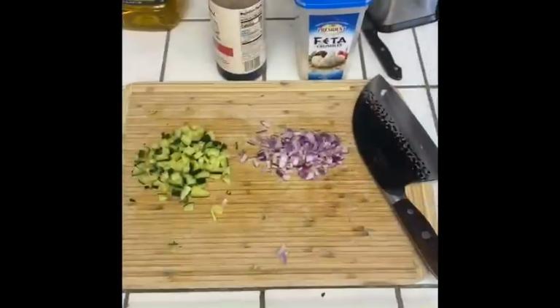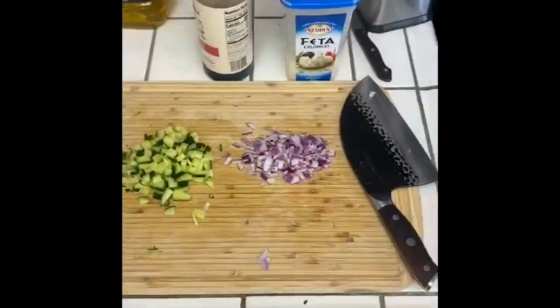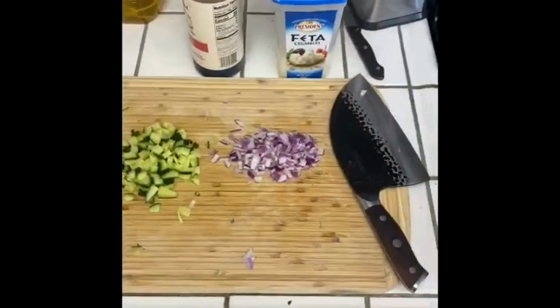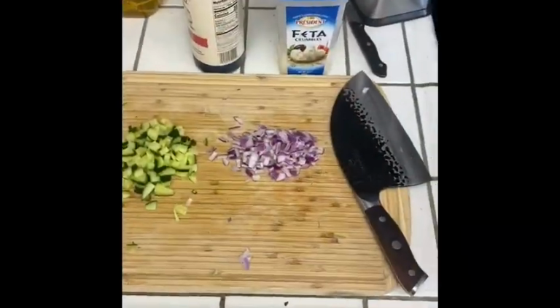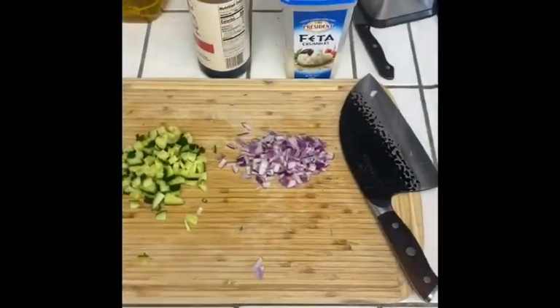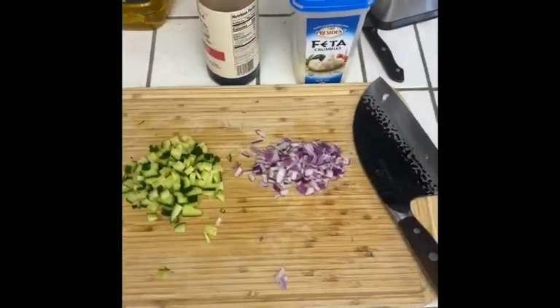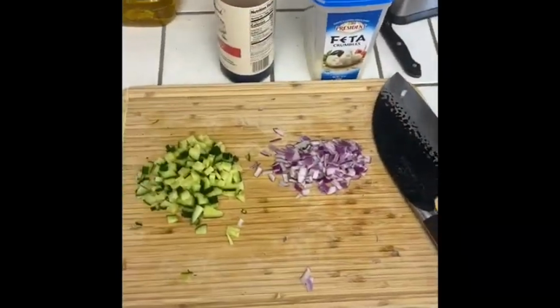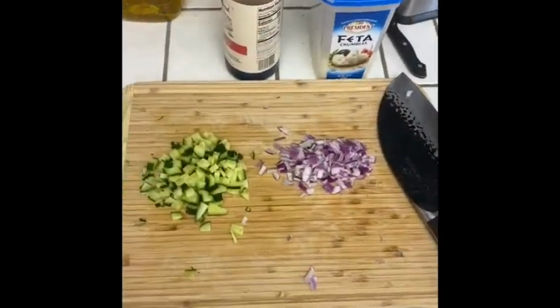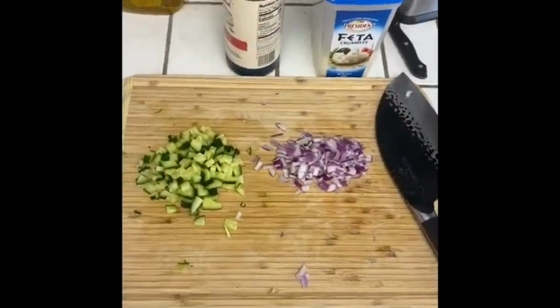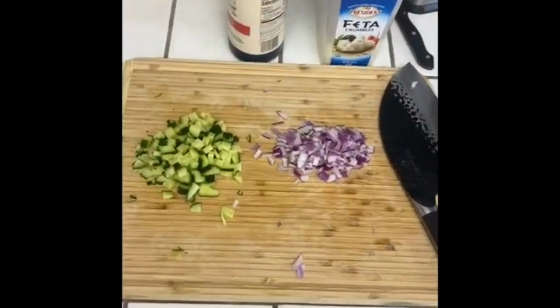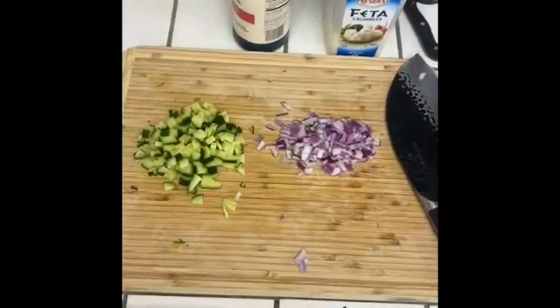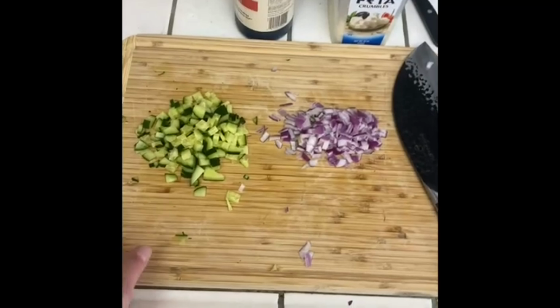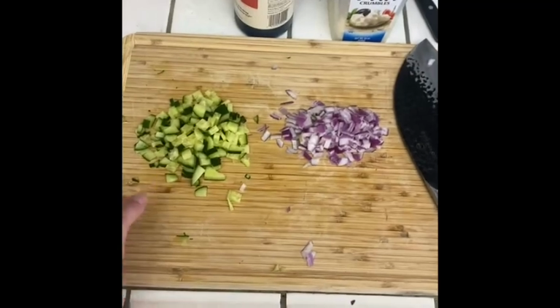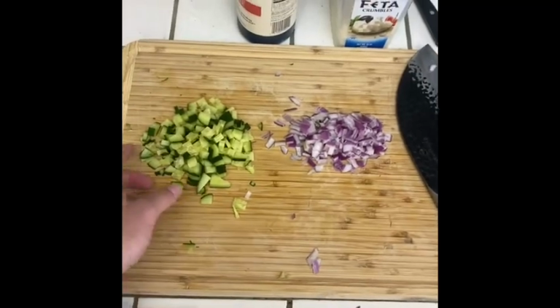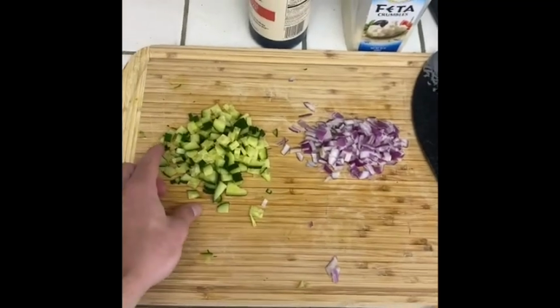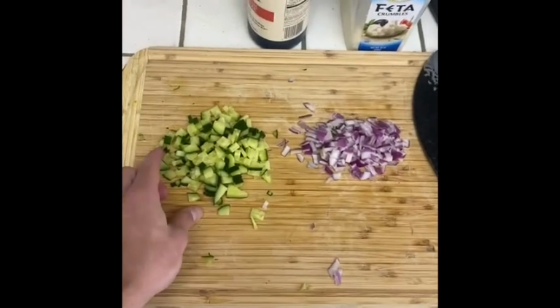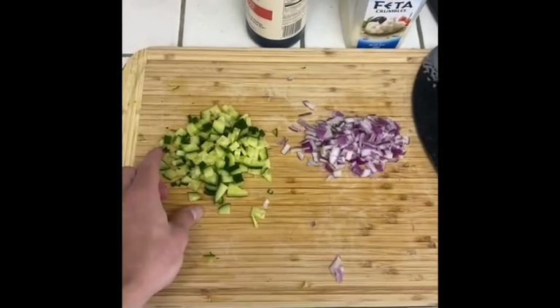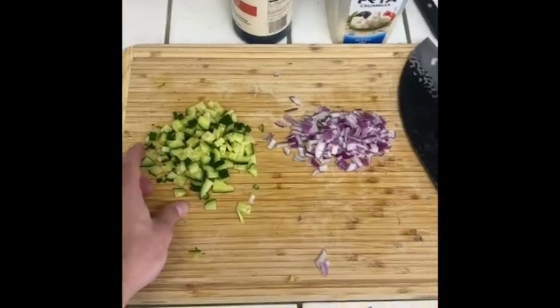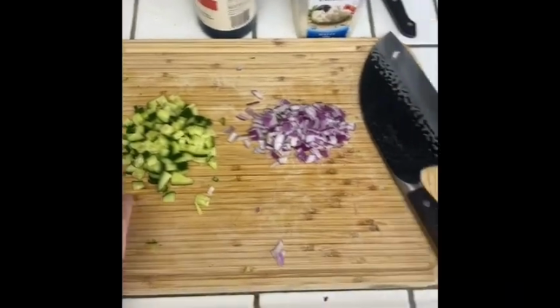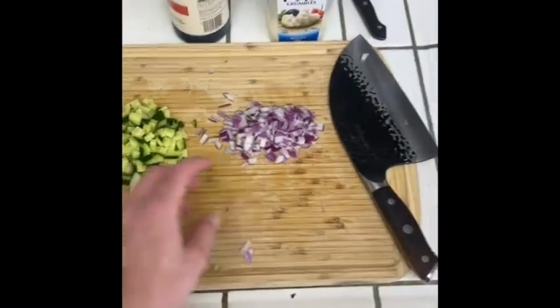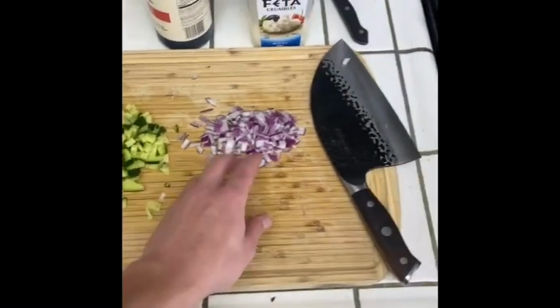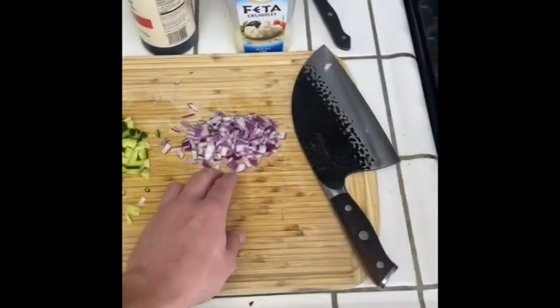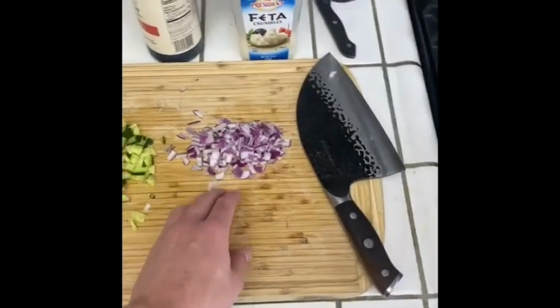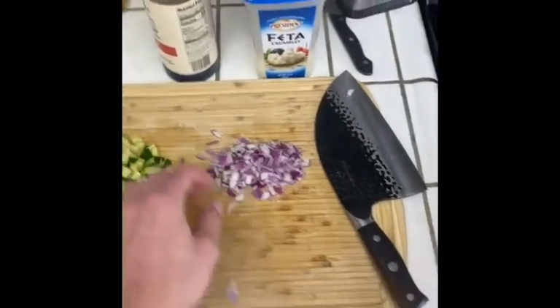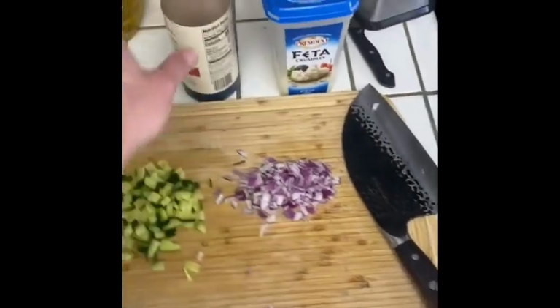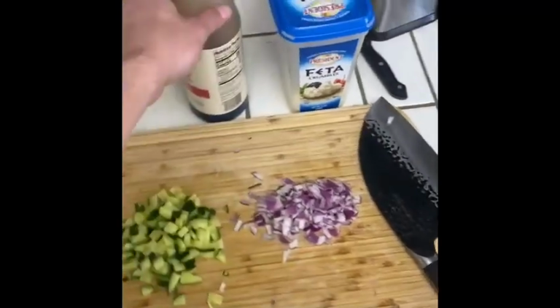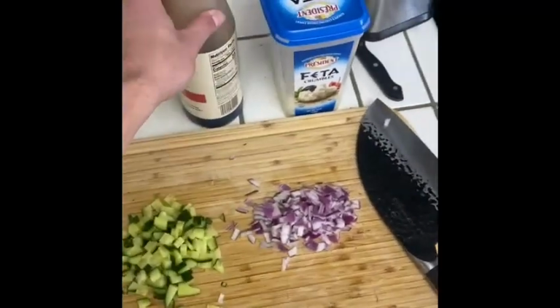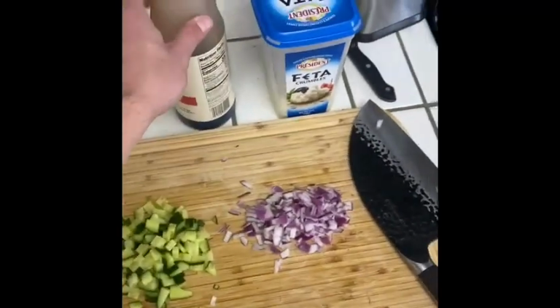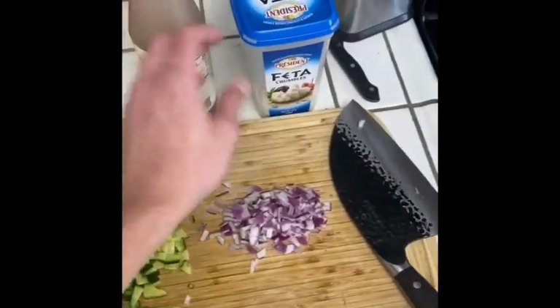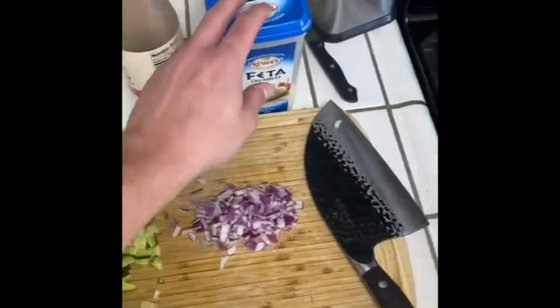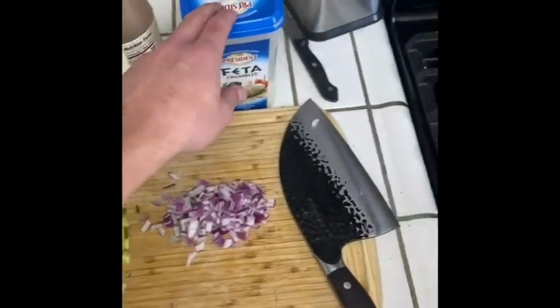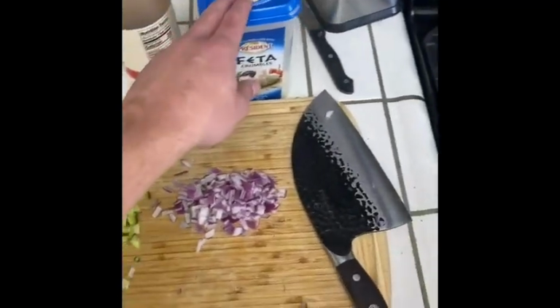One of the last steps is to get the toppings ready. I have some English cucumber right here, some red onion, some balsamic glaze, and some feta.